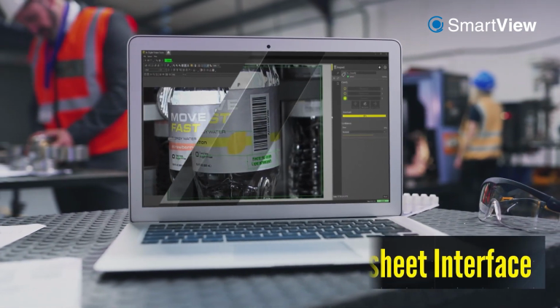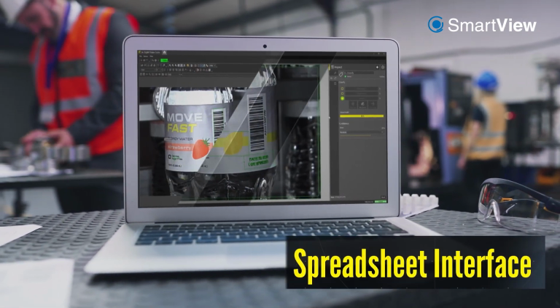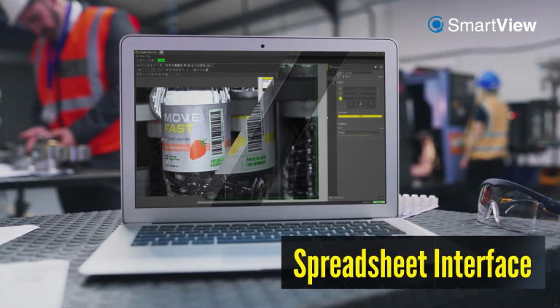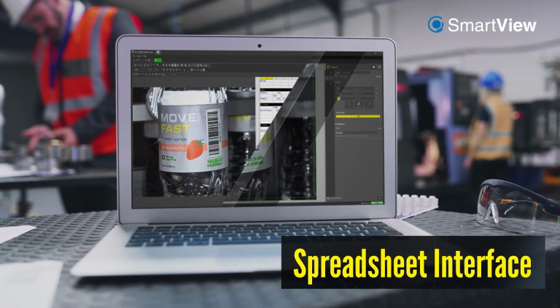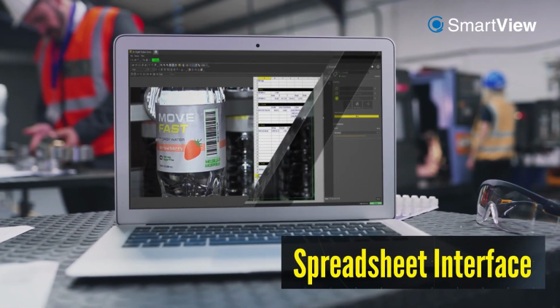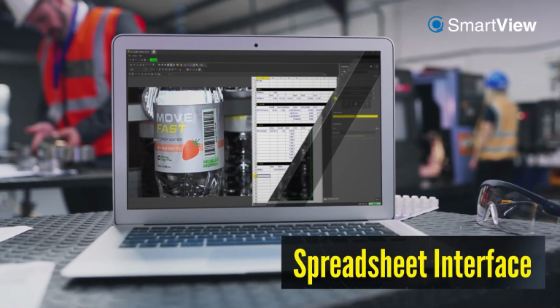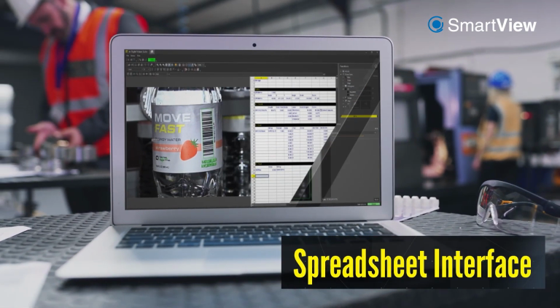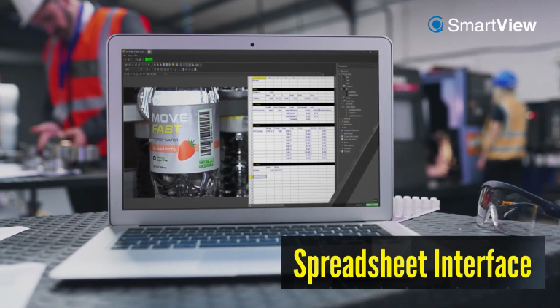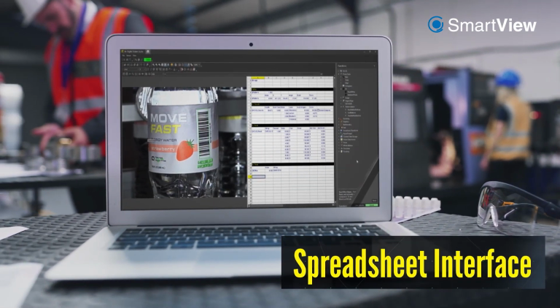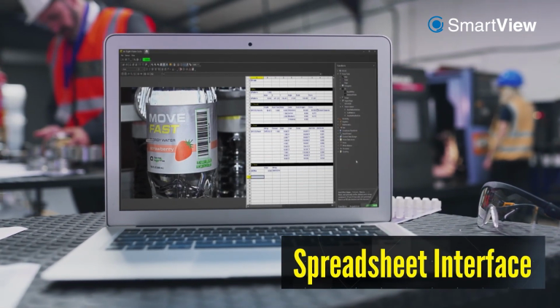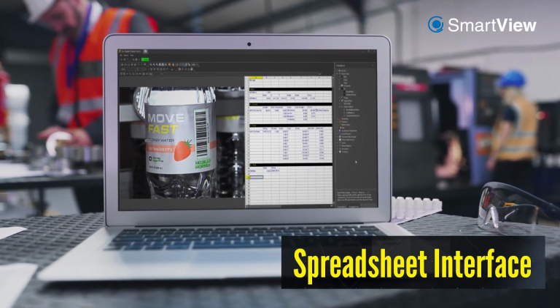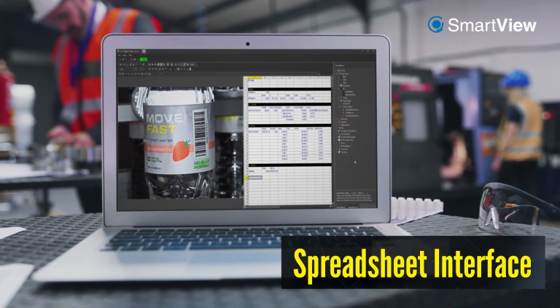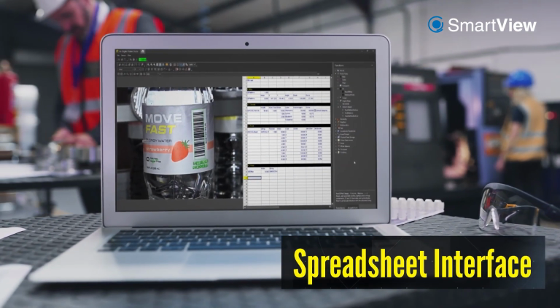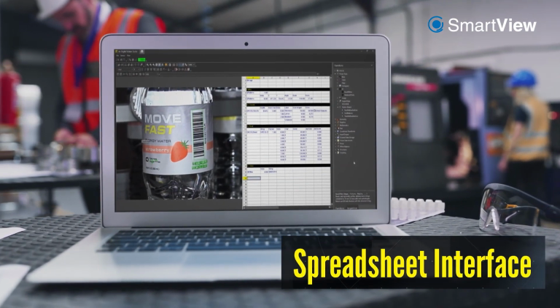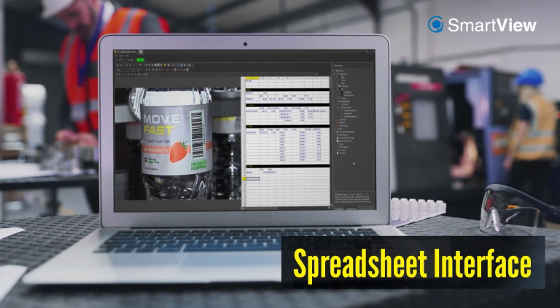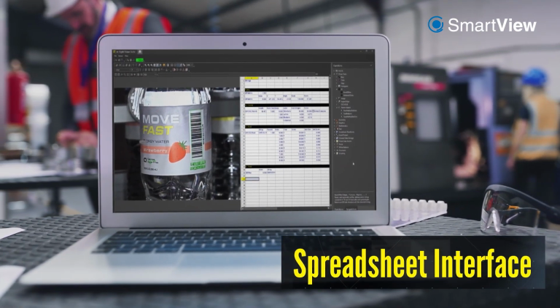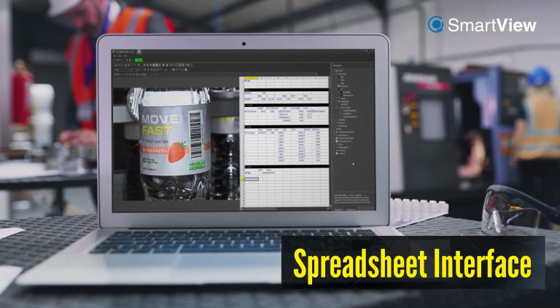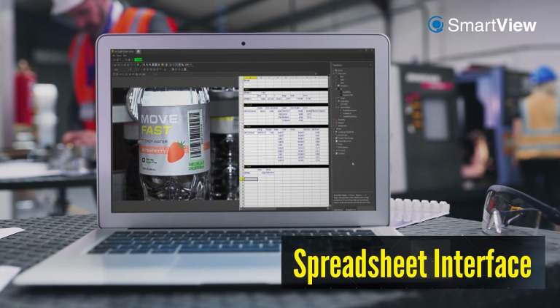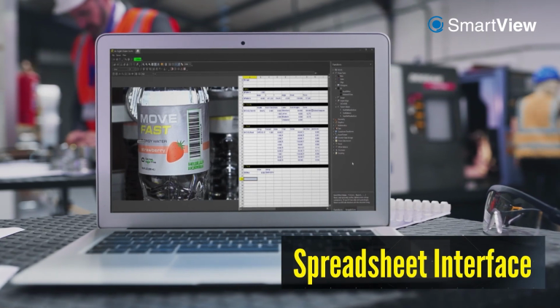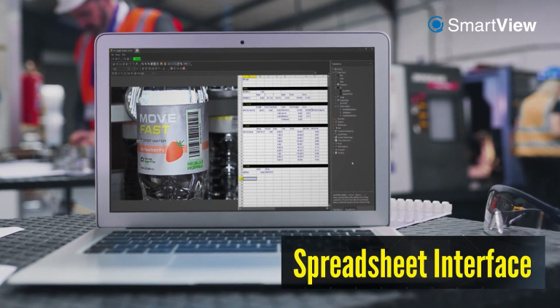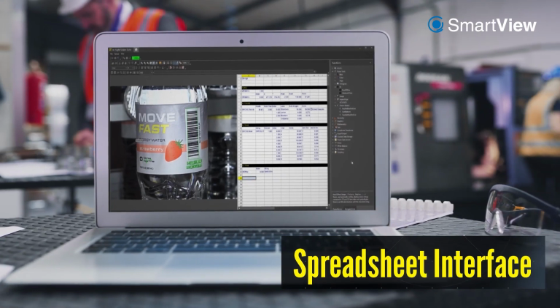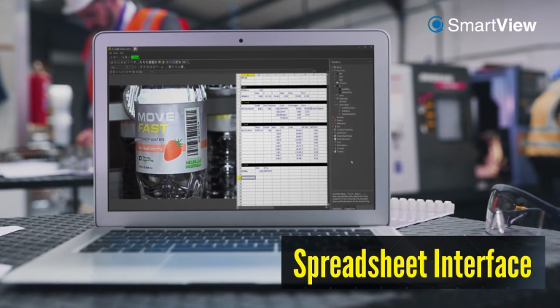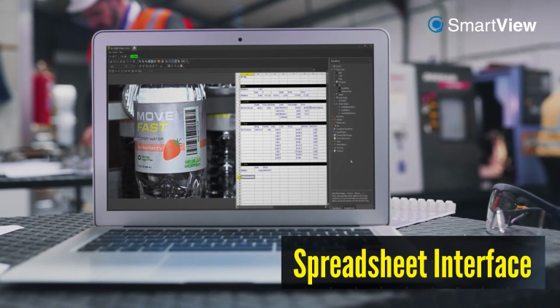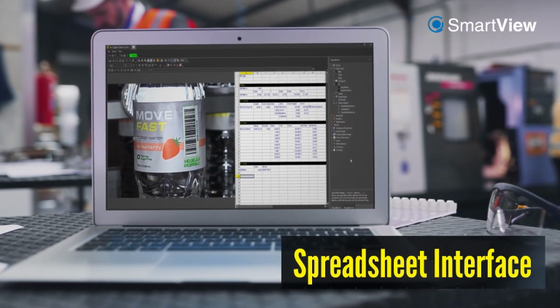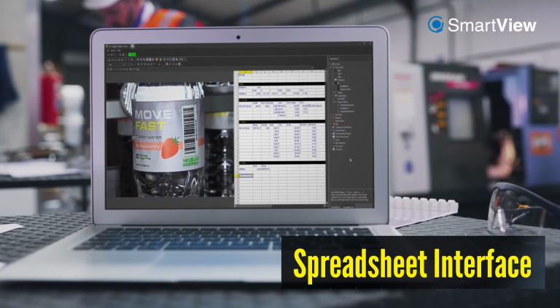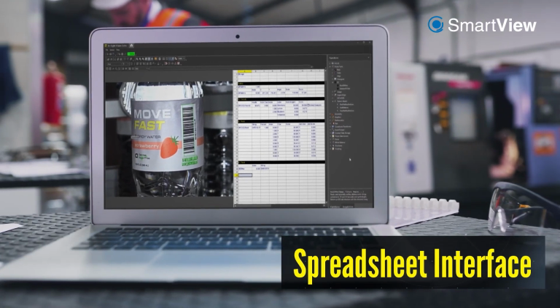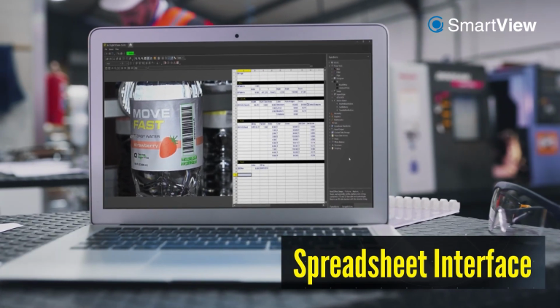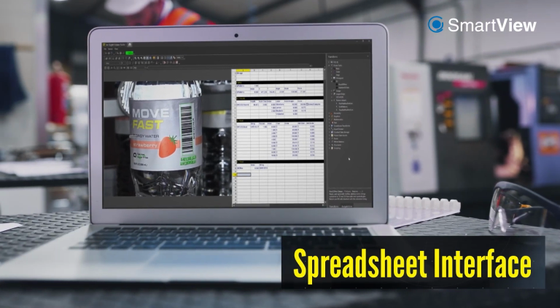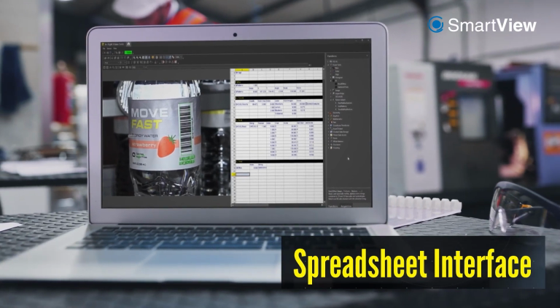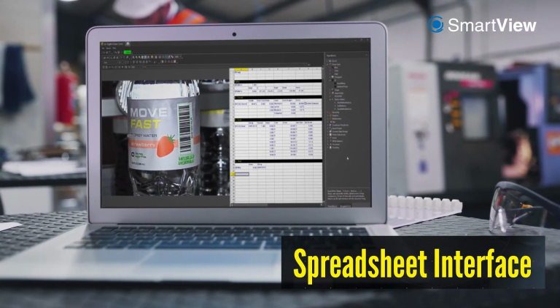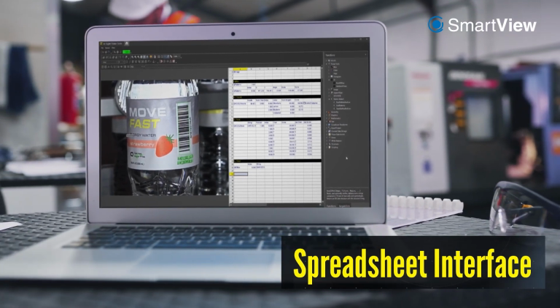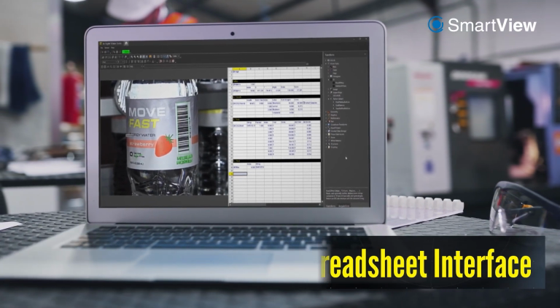With a common software platform, you can adjust your application as your requirements change over time.